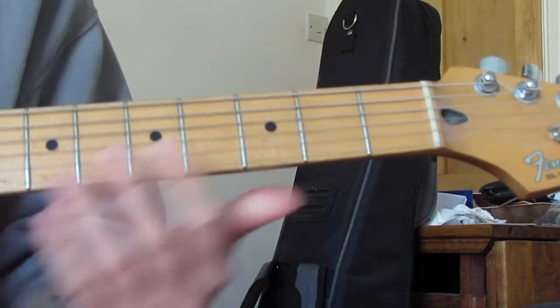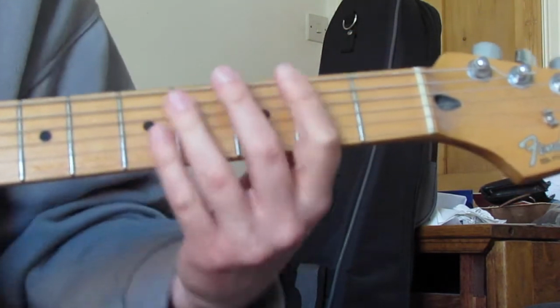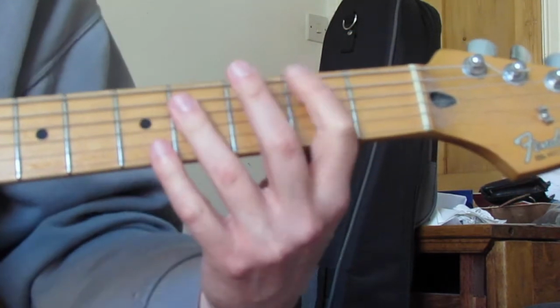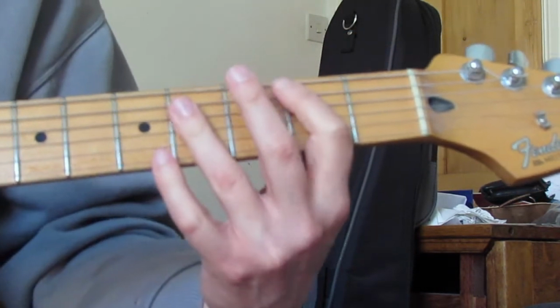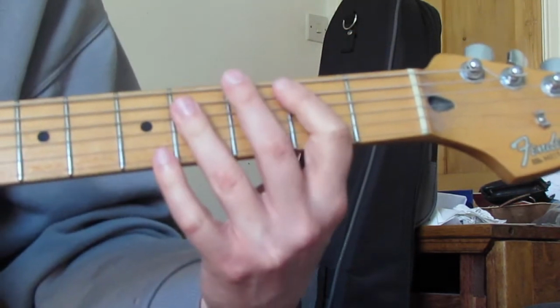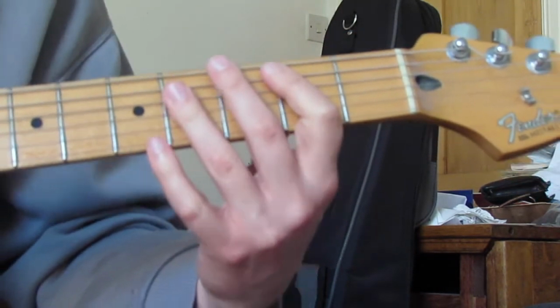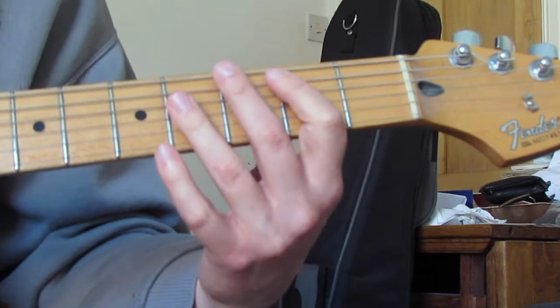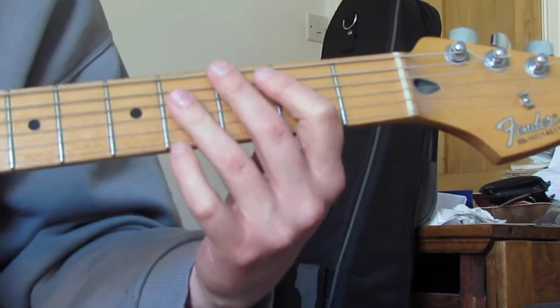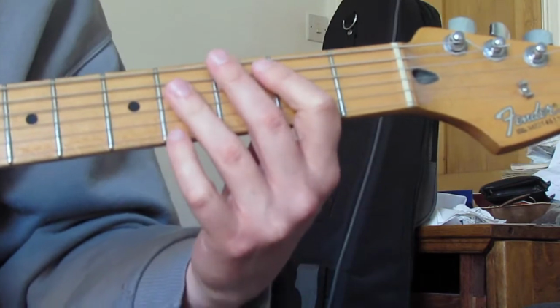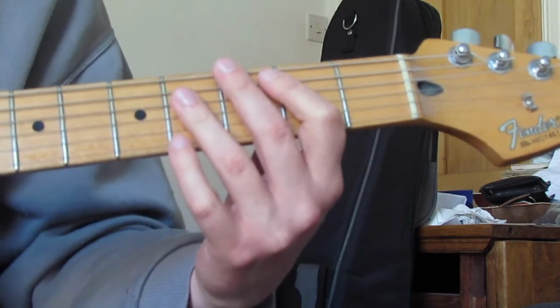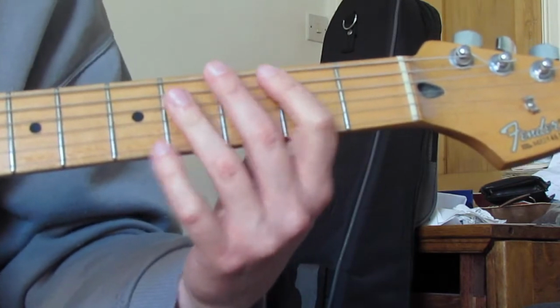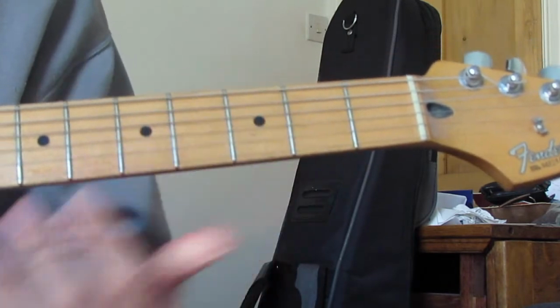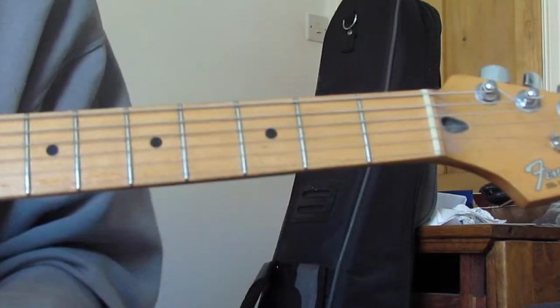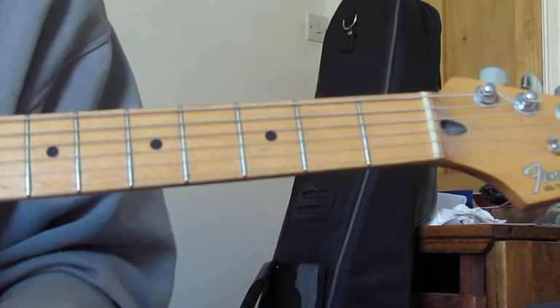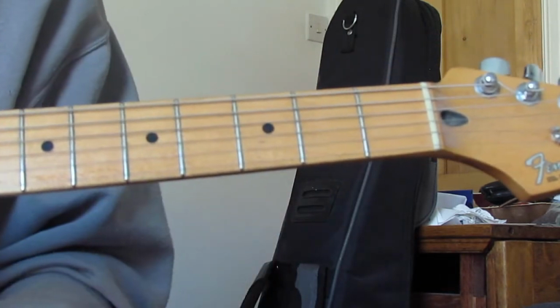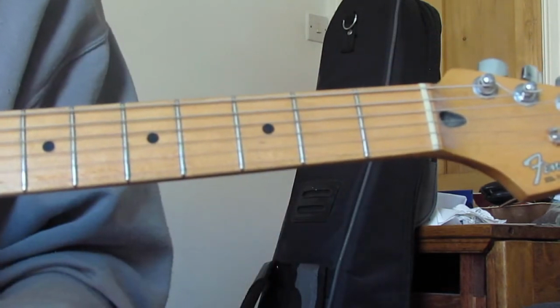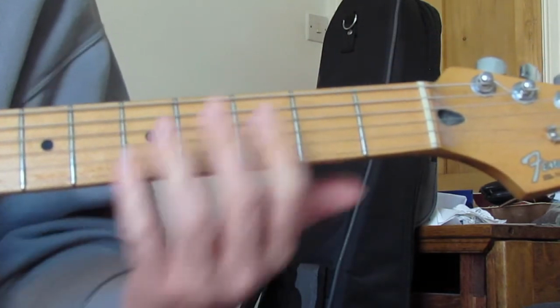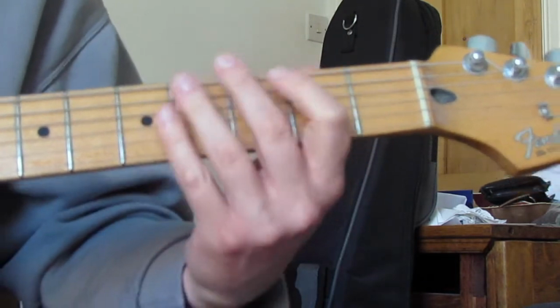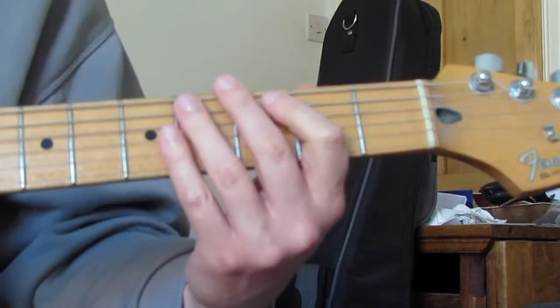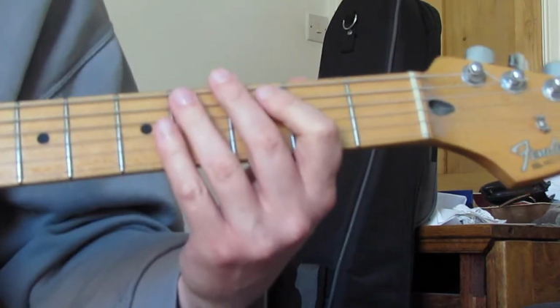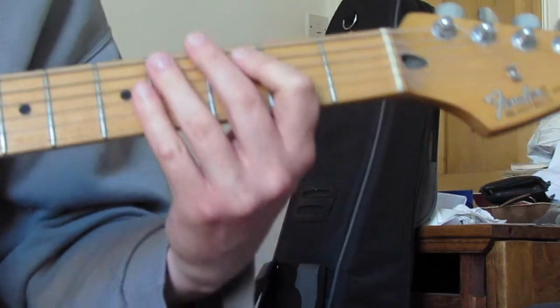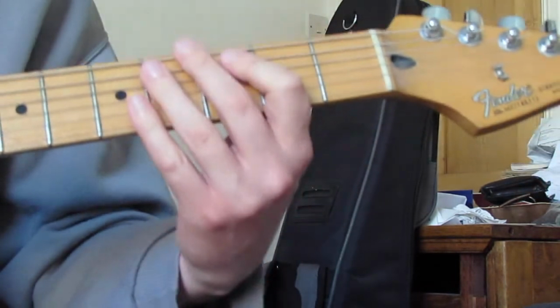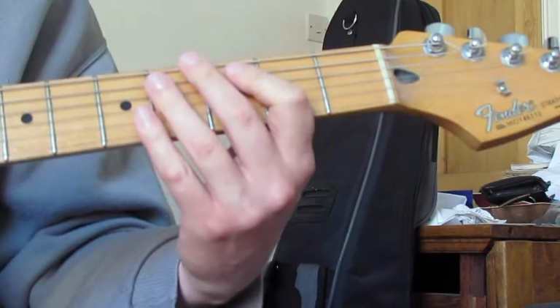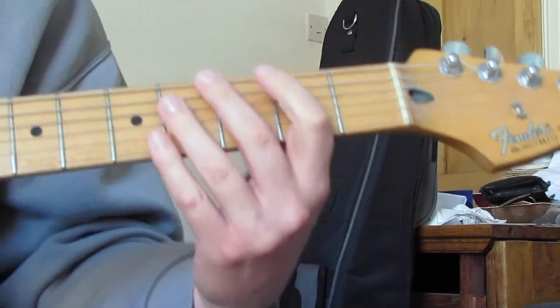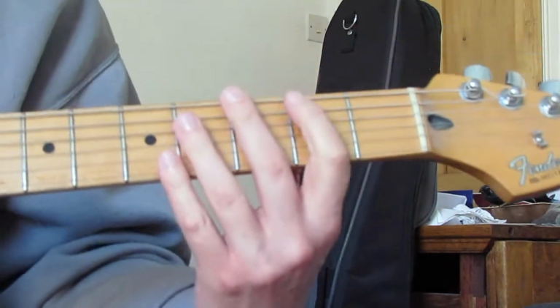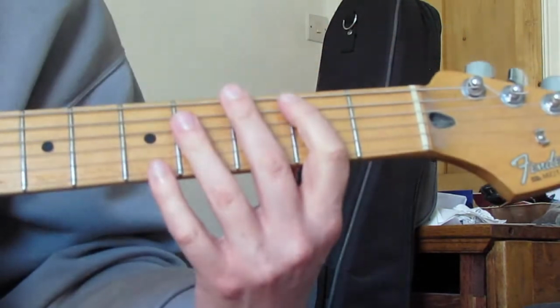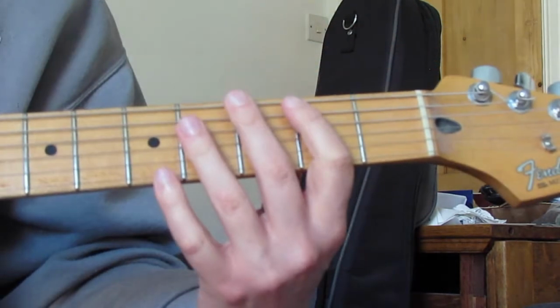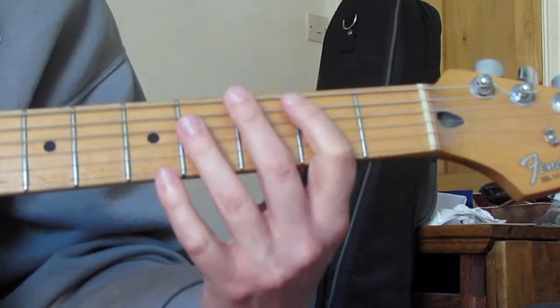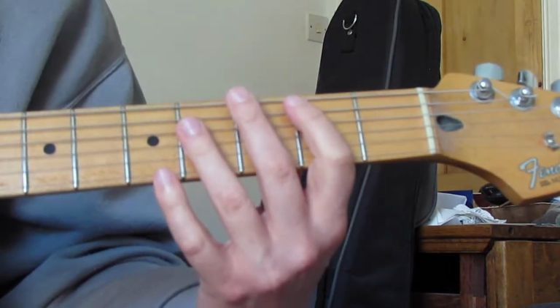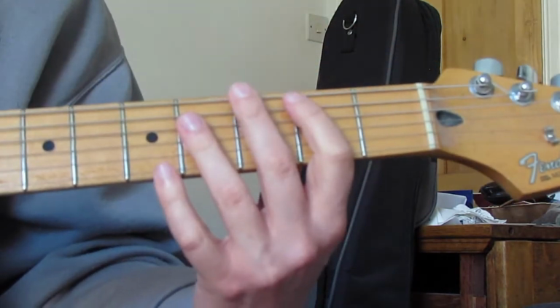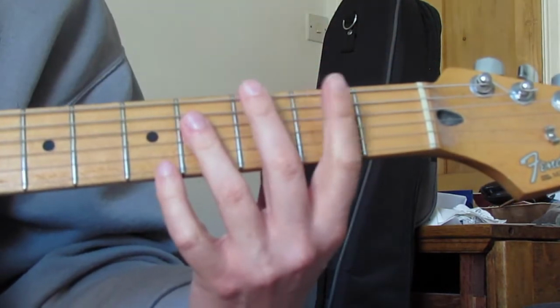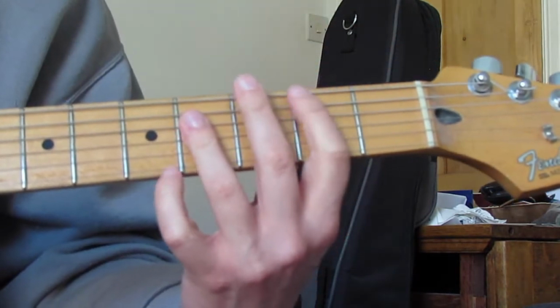Then four on the B, and I might do that final strum as an up sometimes but mostly keep it as a down.